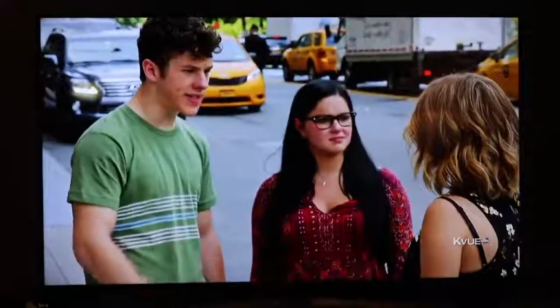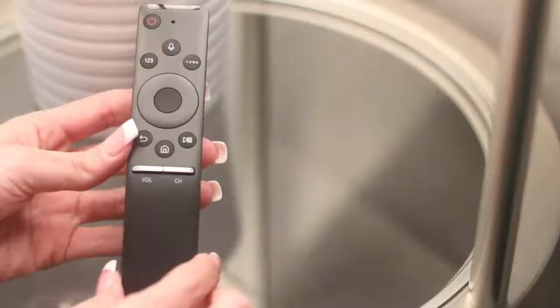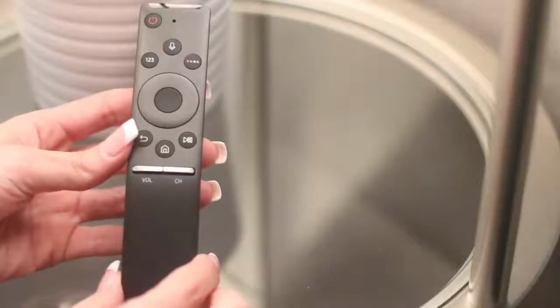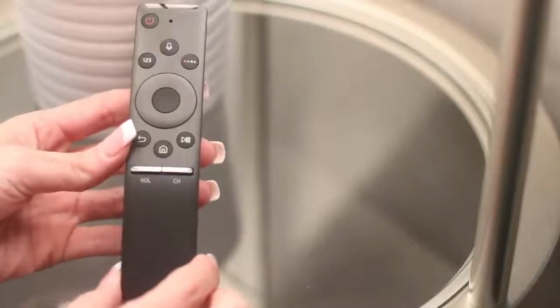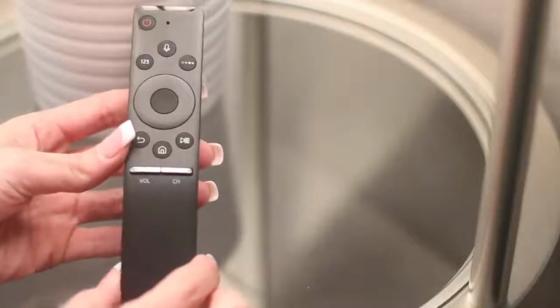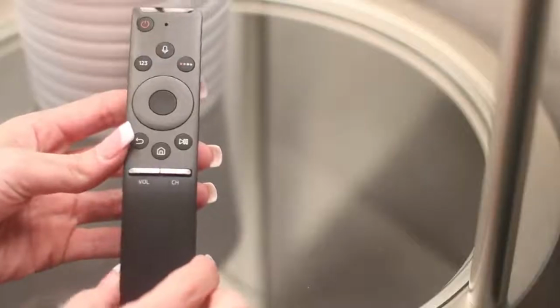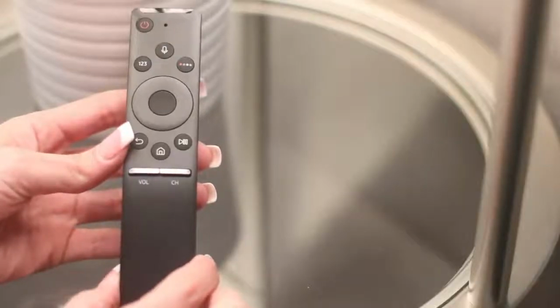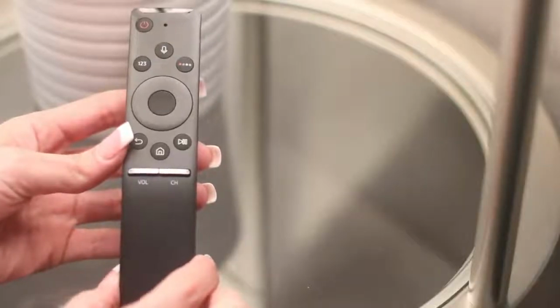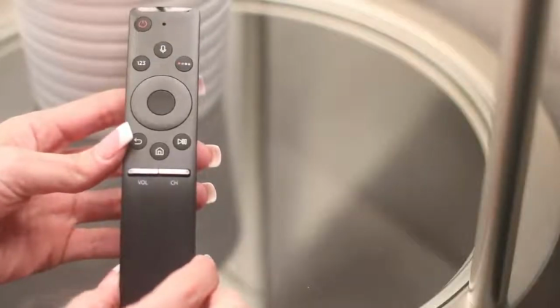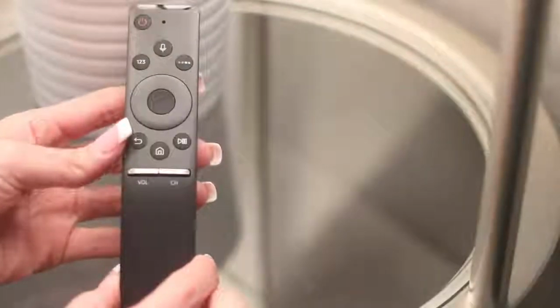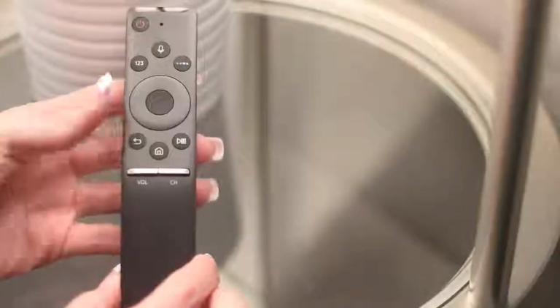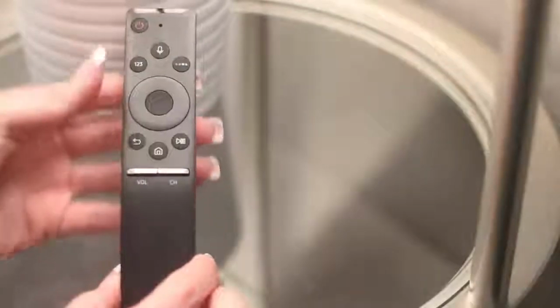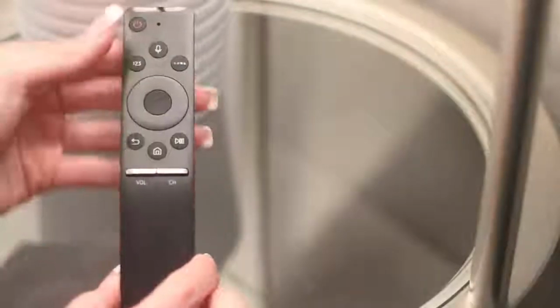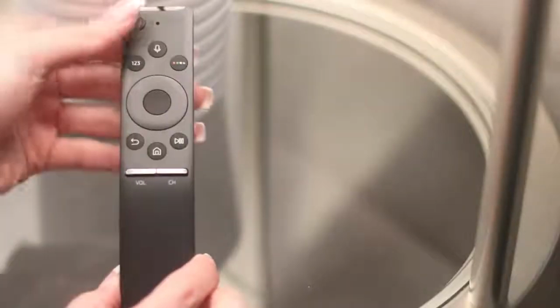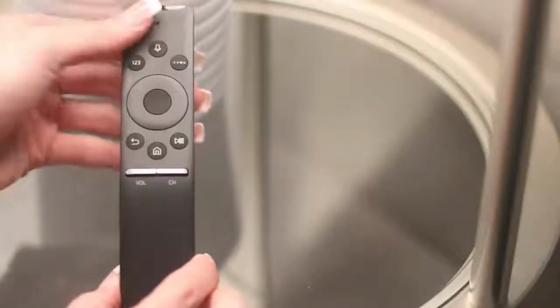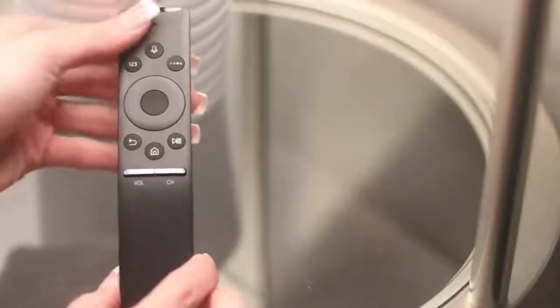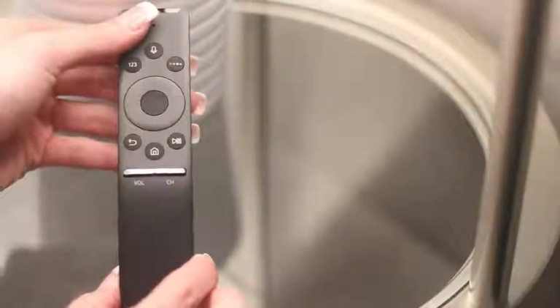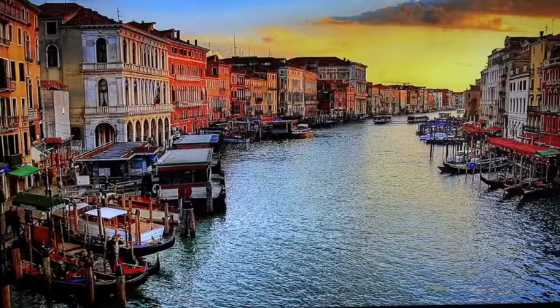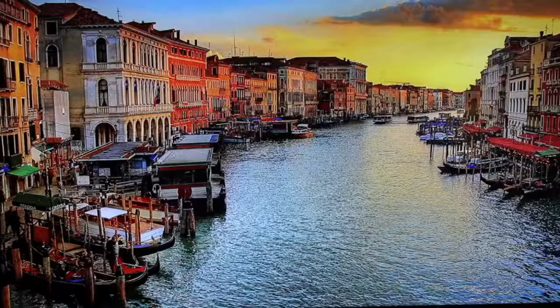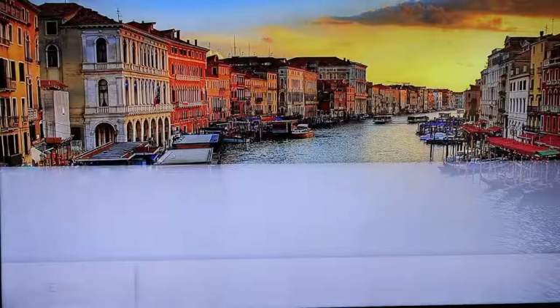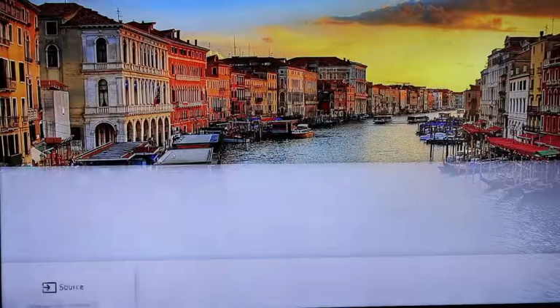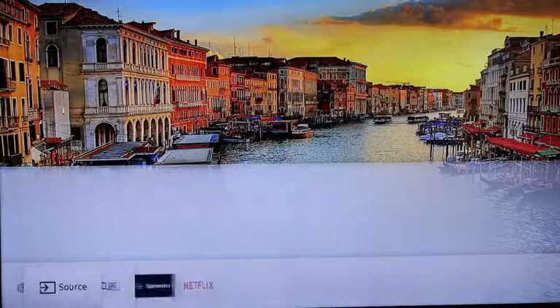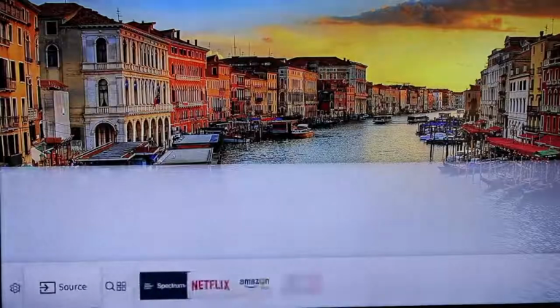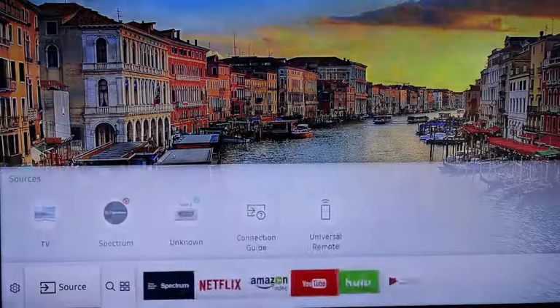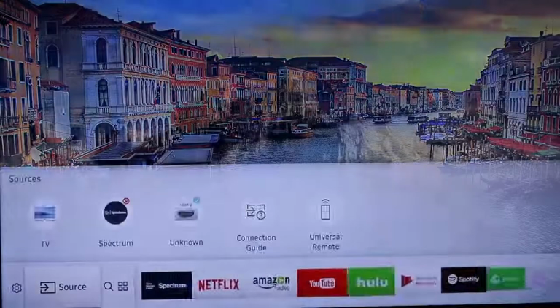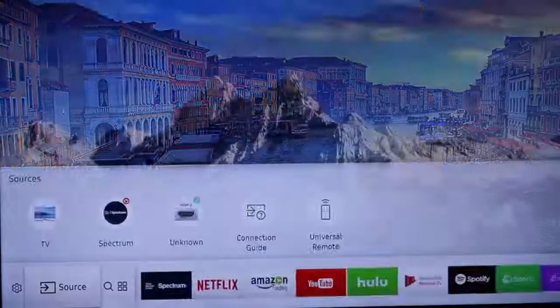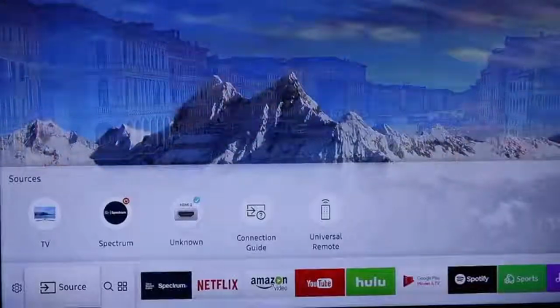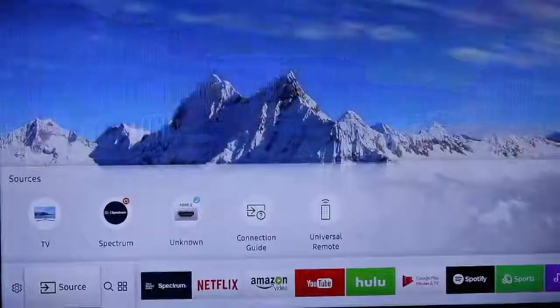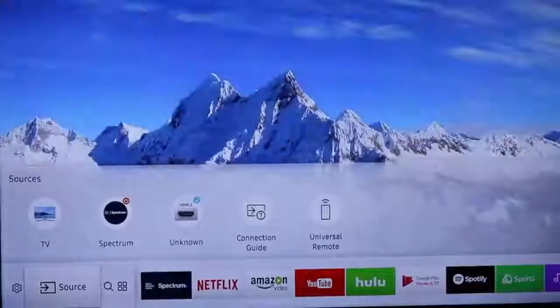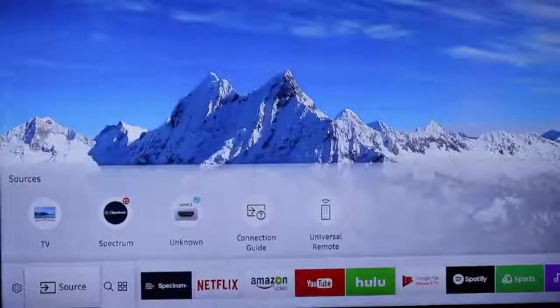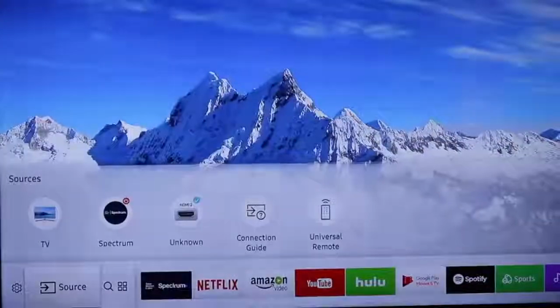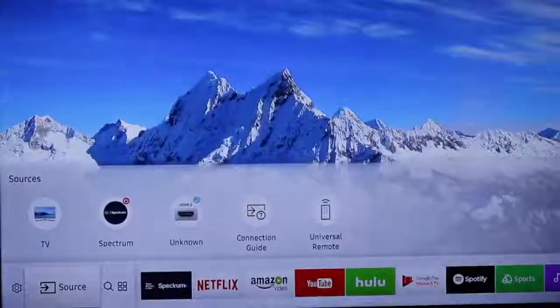The remote control is unlike anything I had ever seen, but using it was not a problem at all.